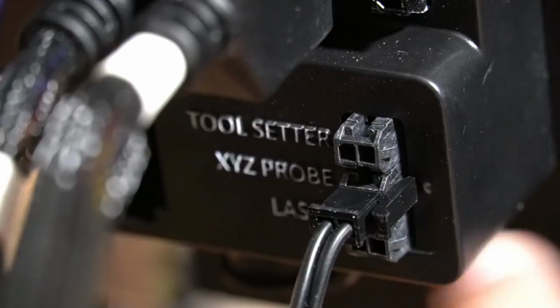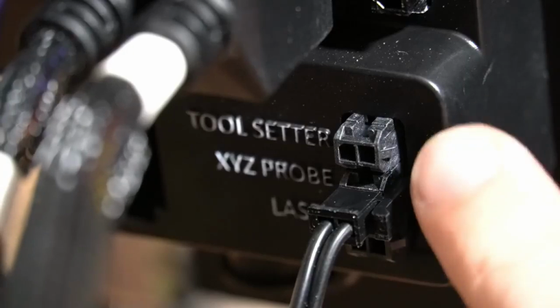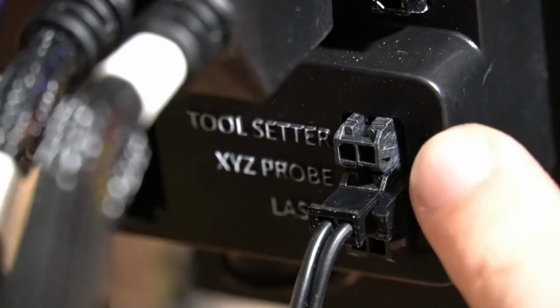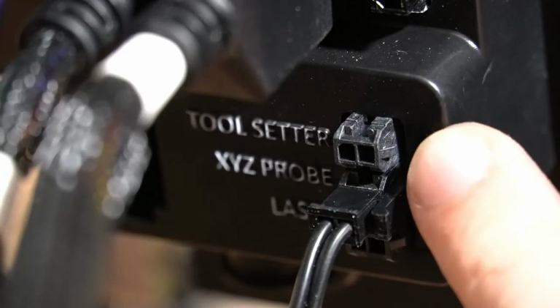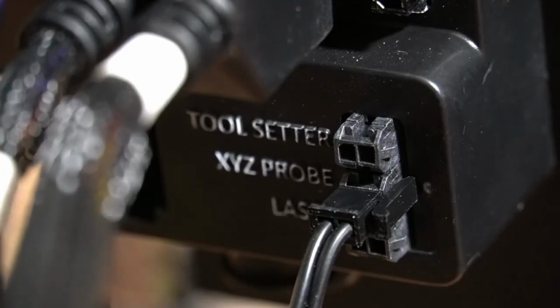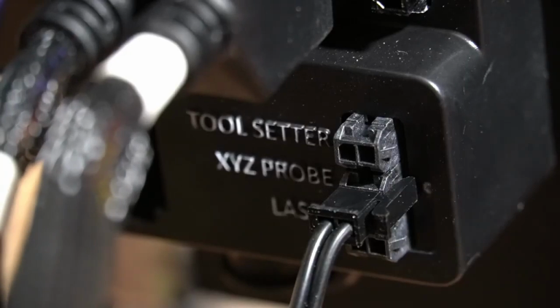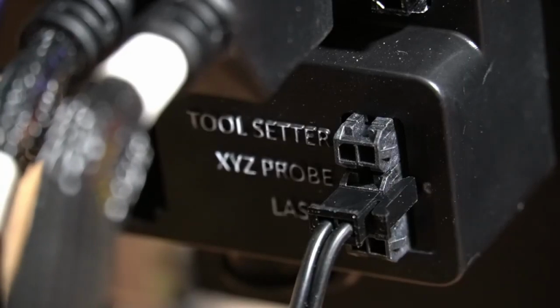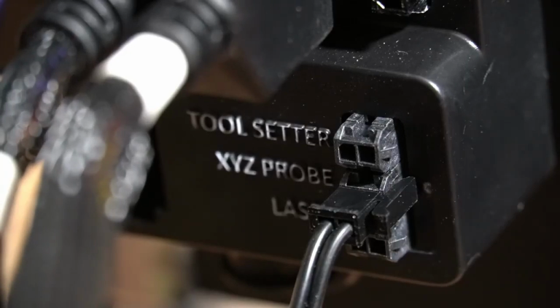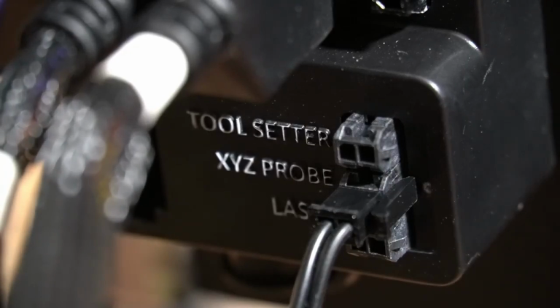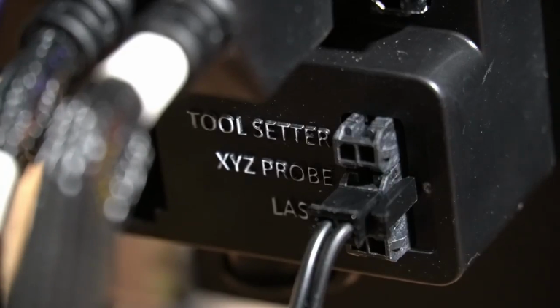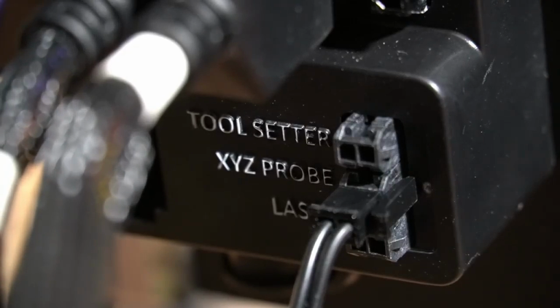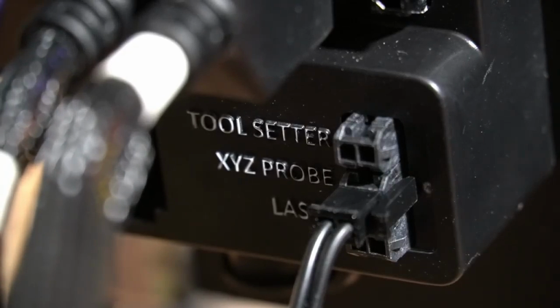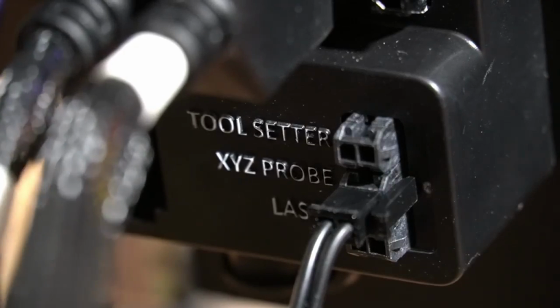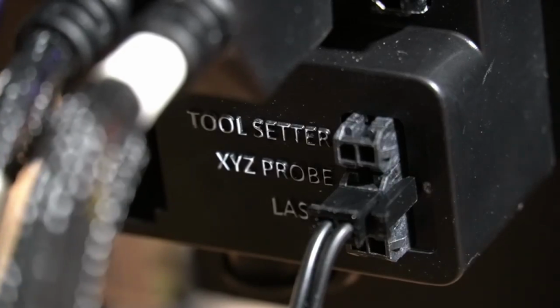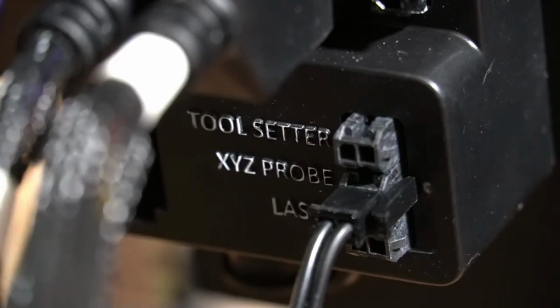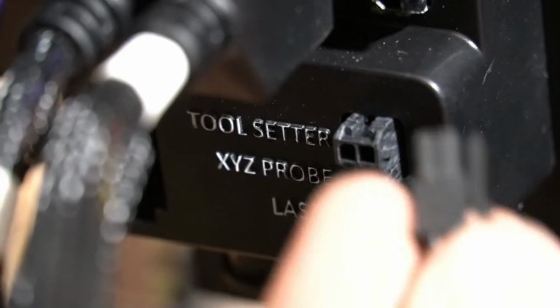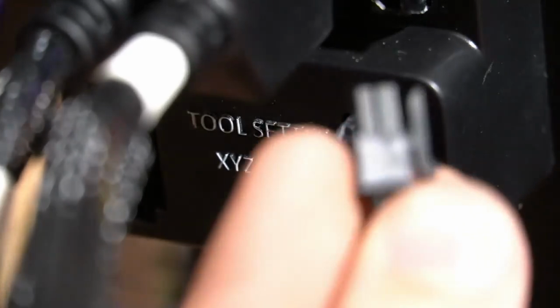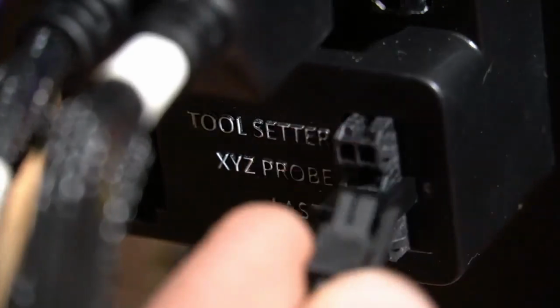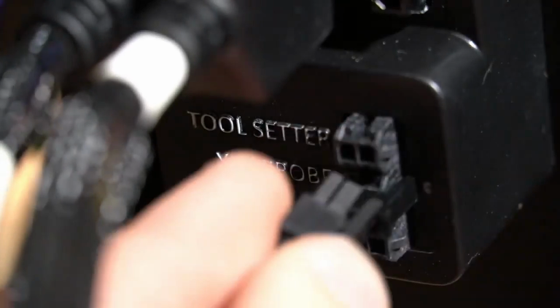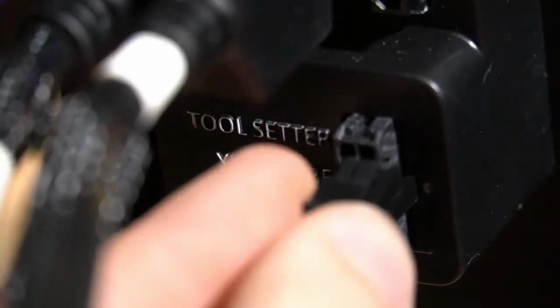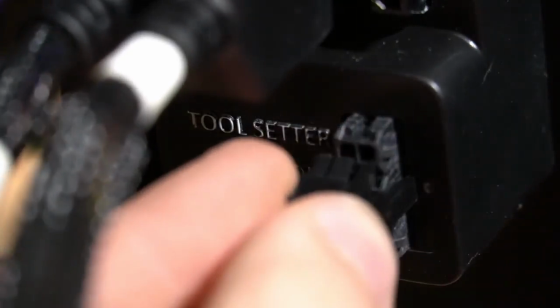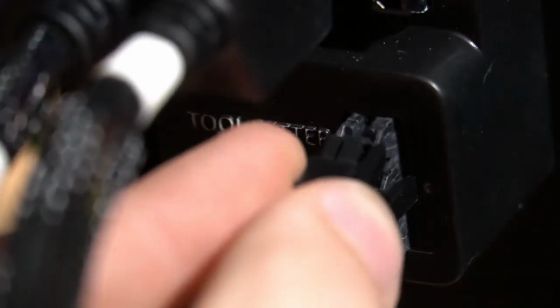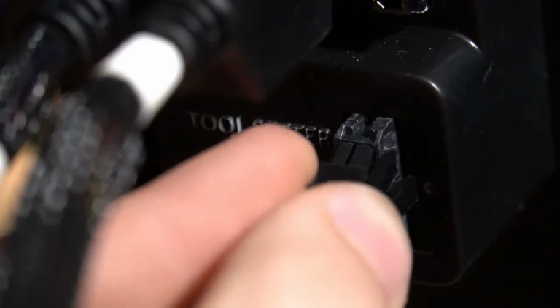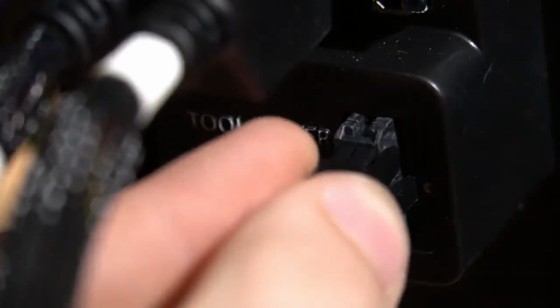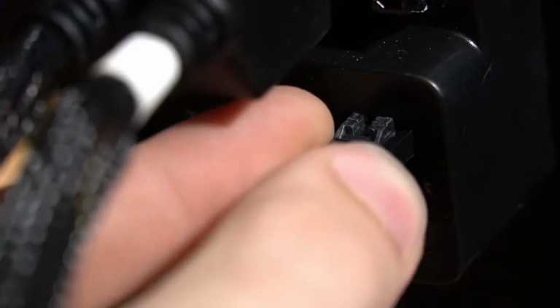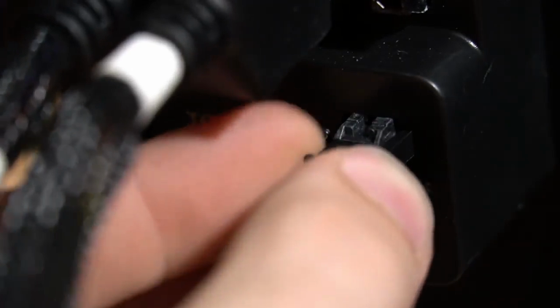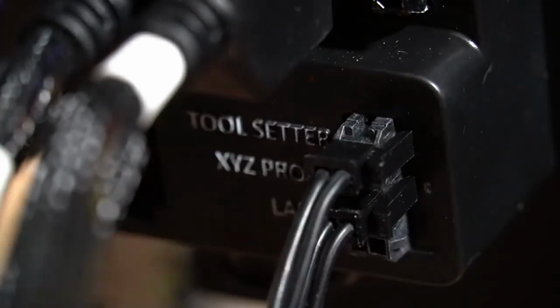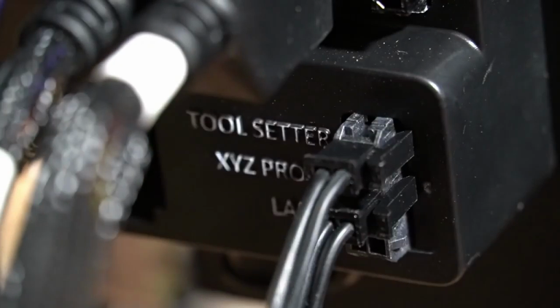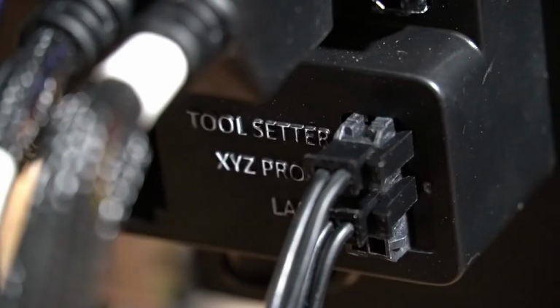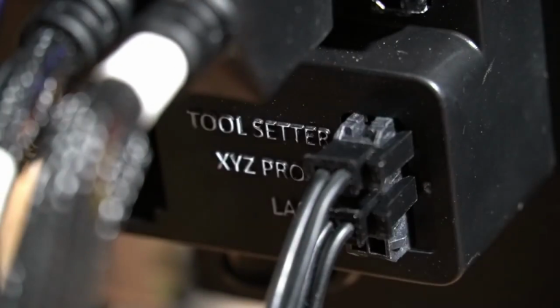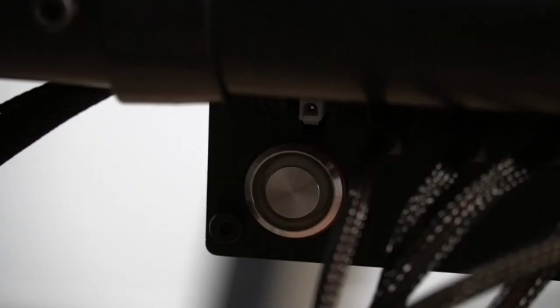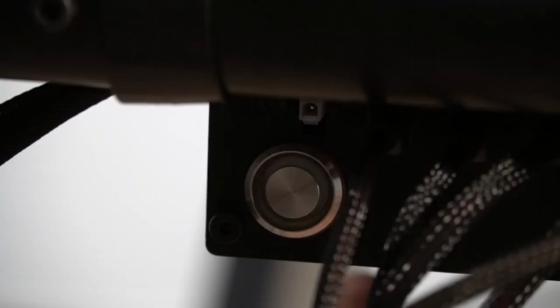With that flipped around, we'll plug the tool setter into the port labeled "tool setter" on the back of the Masso controller.